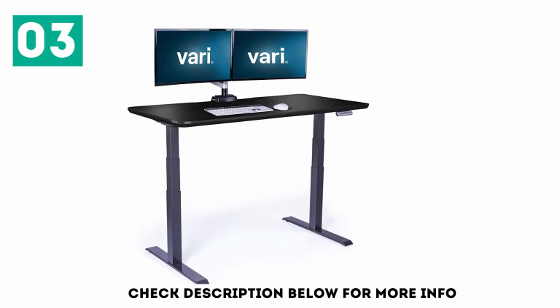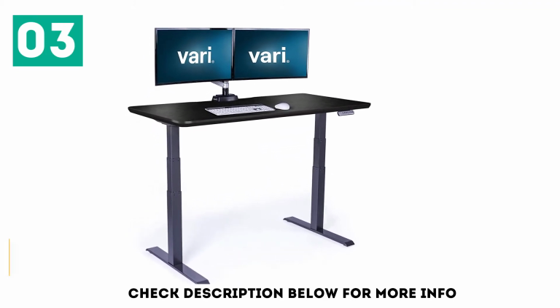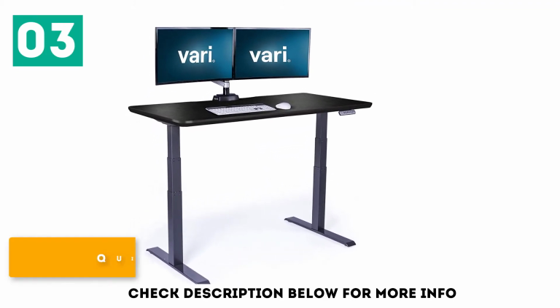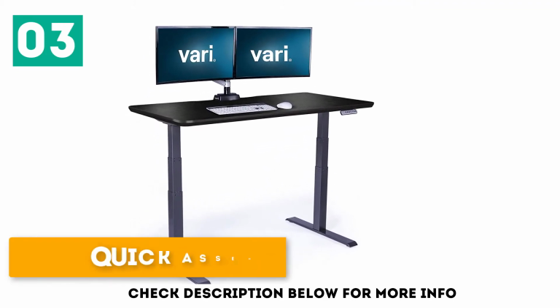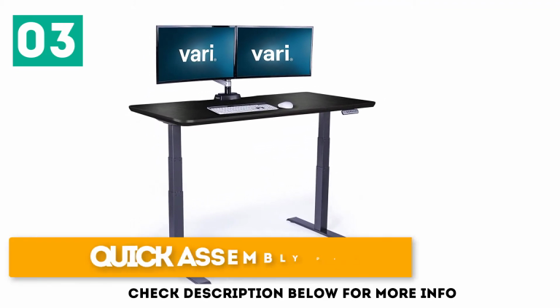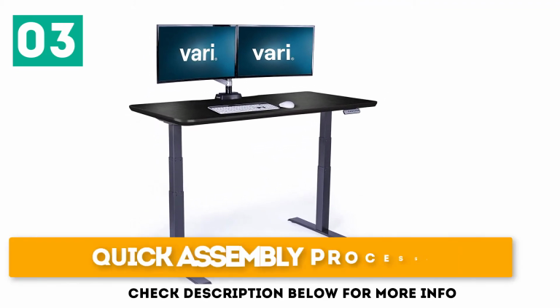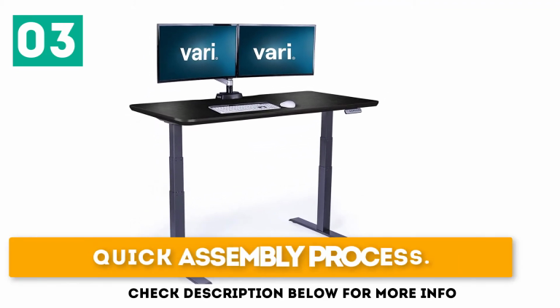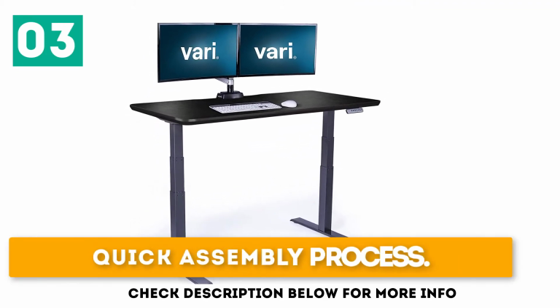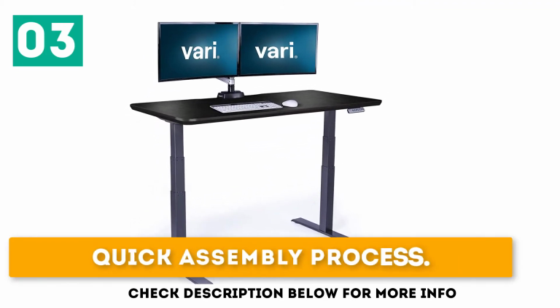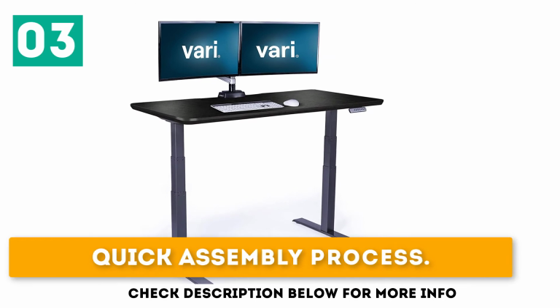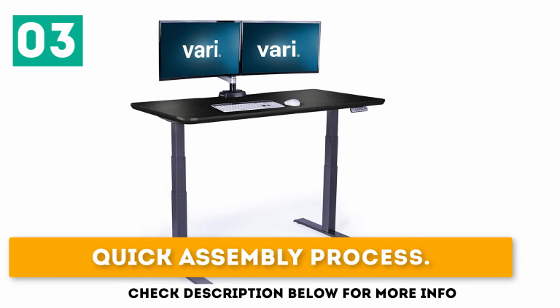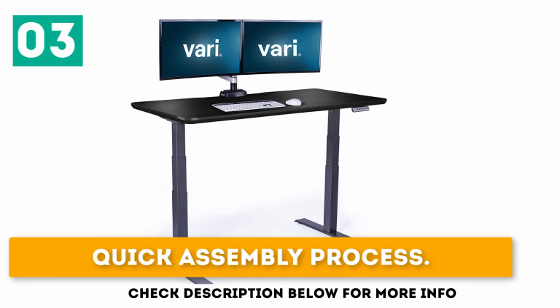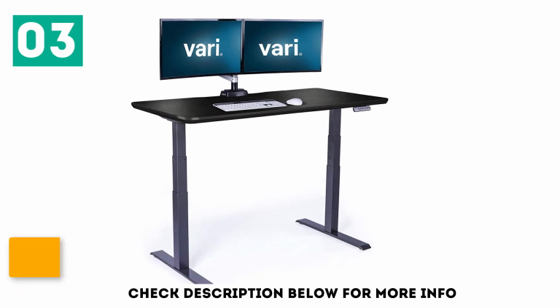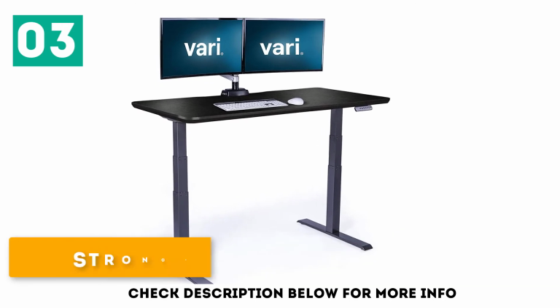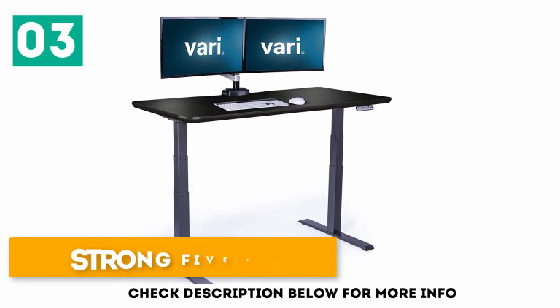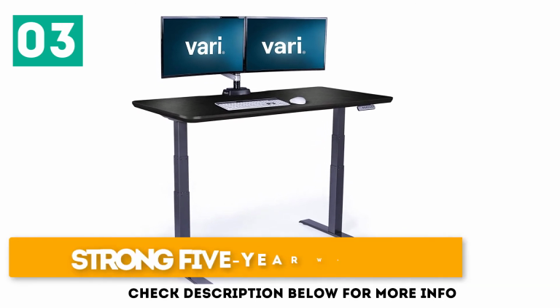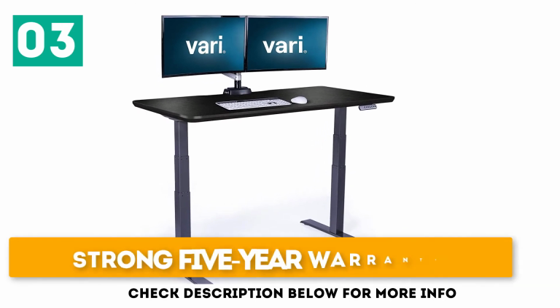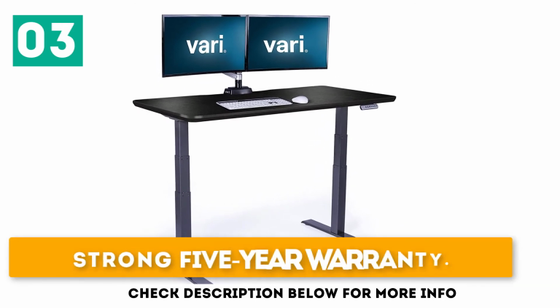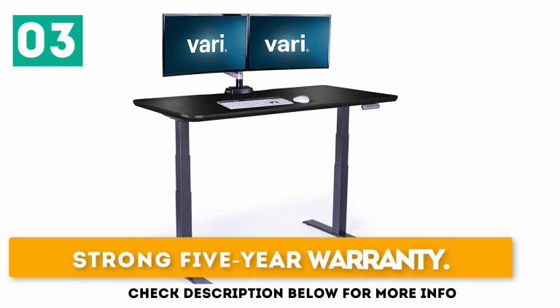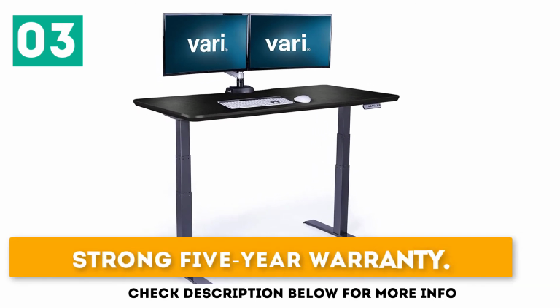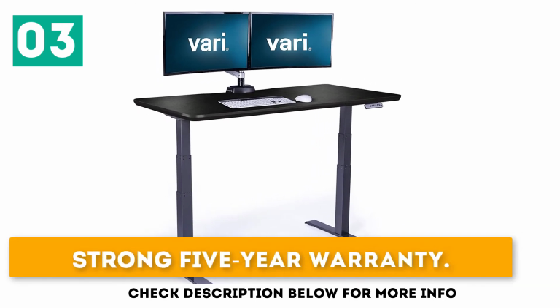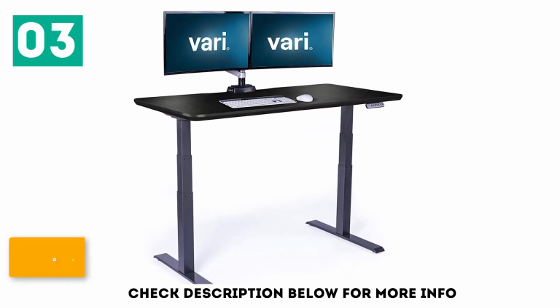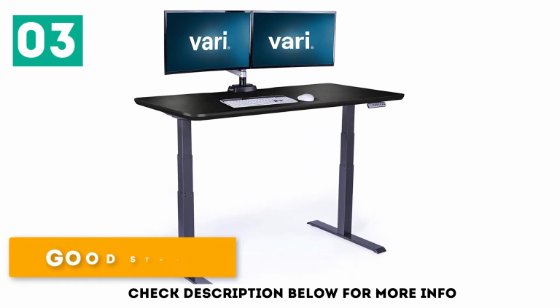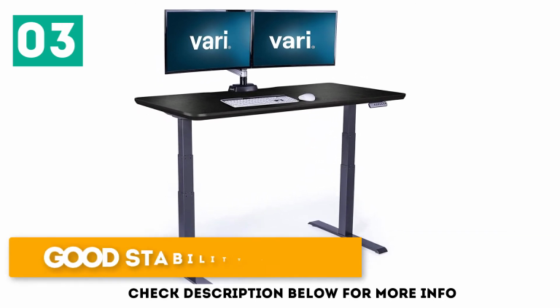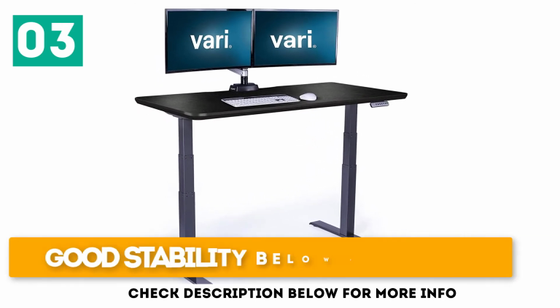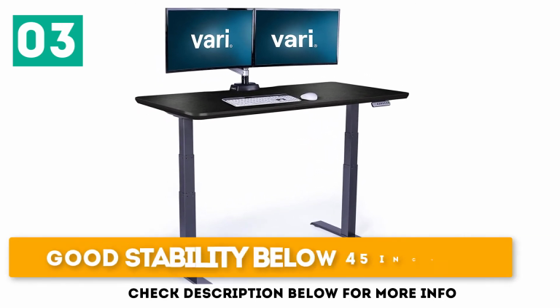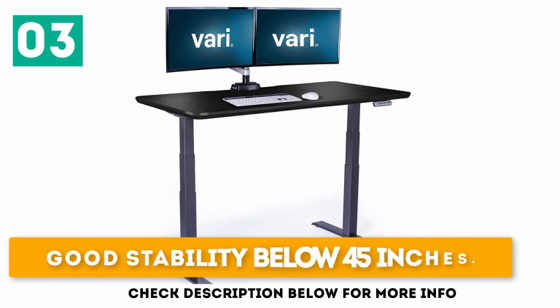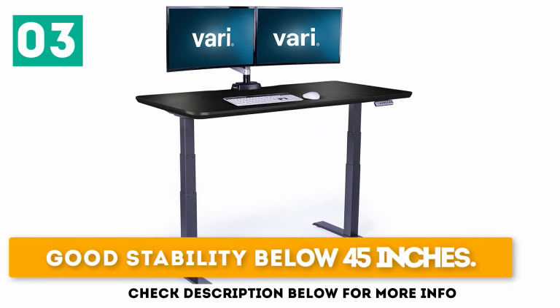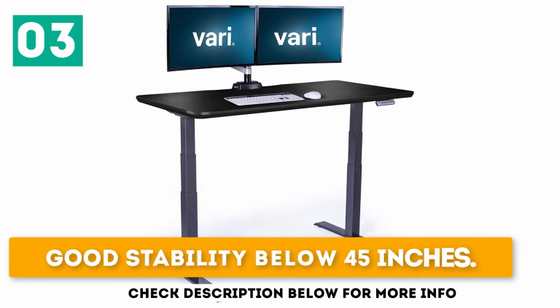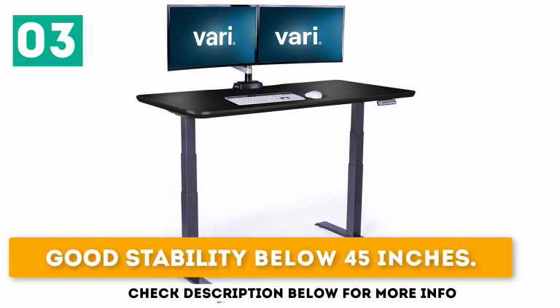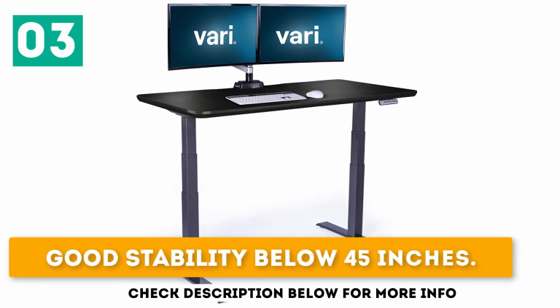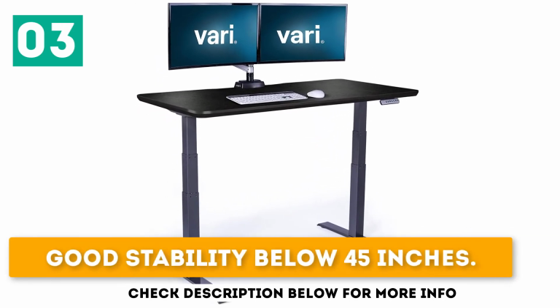Key features include a quick assembly process, a strong 5-year warranty, and good stability below 45 inches.